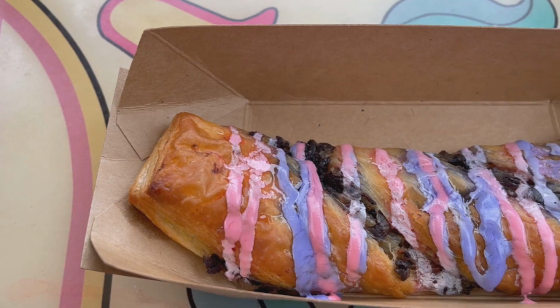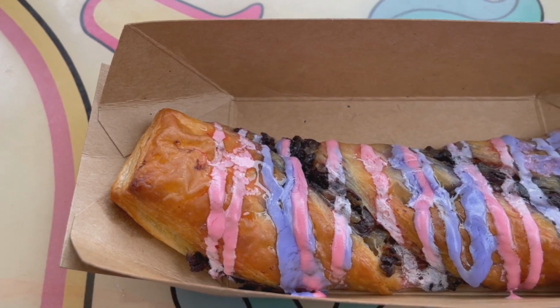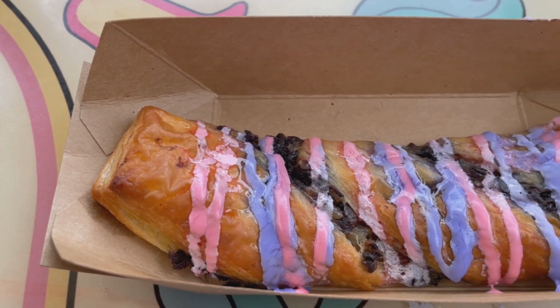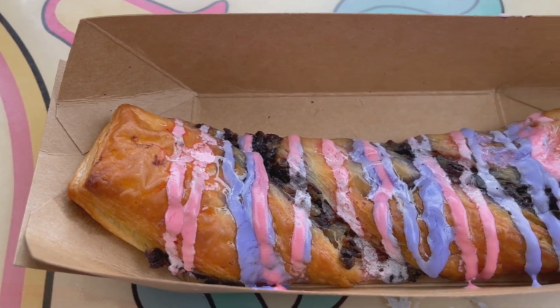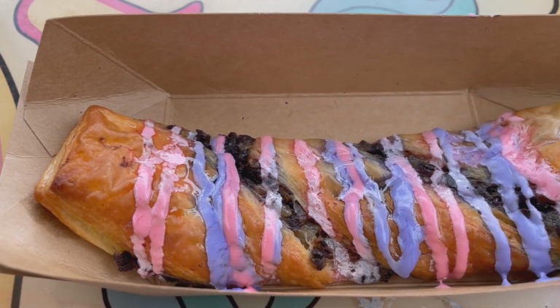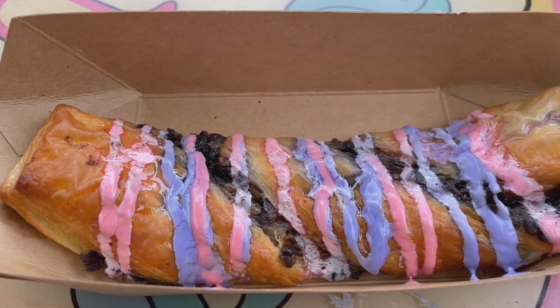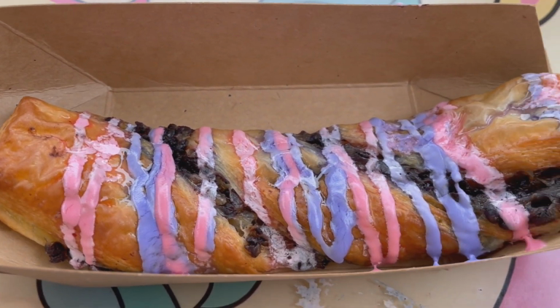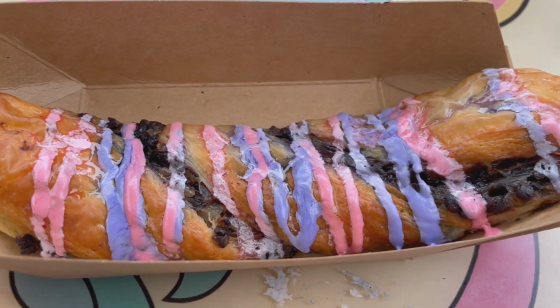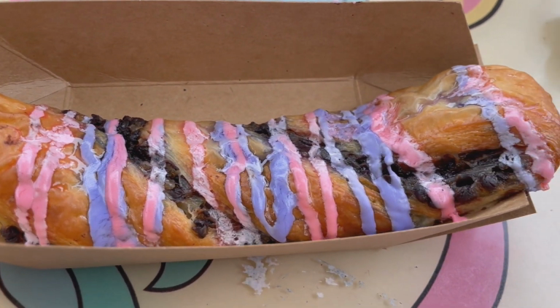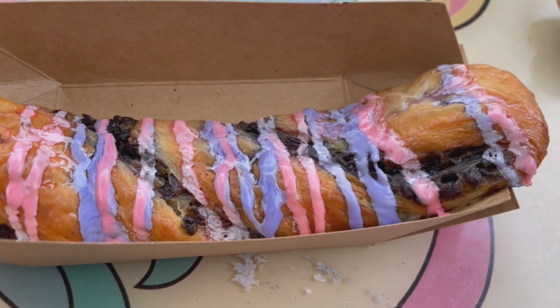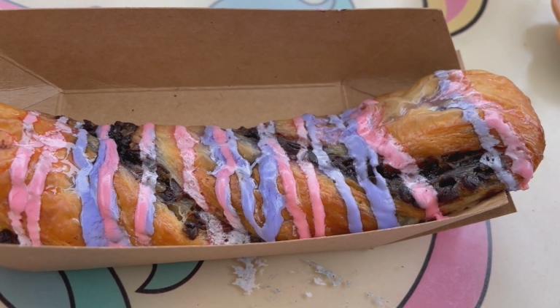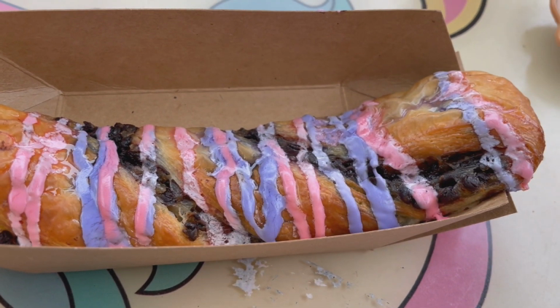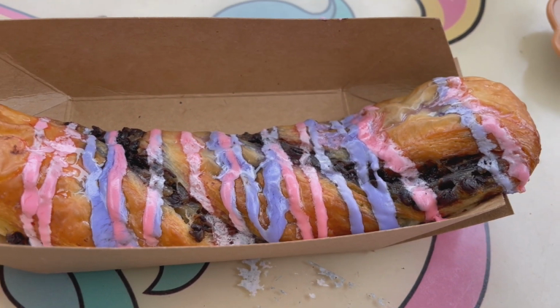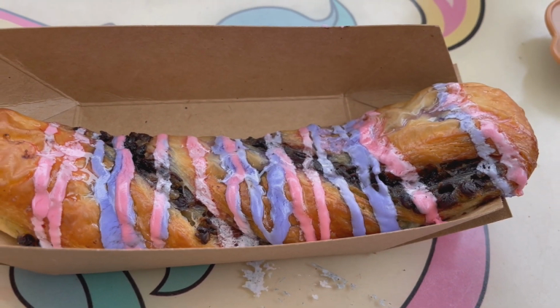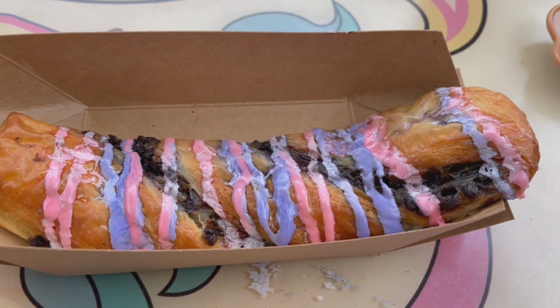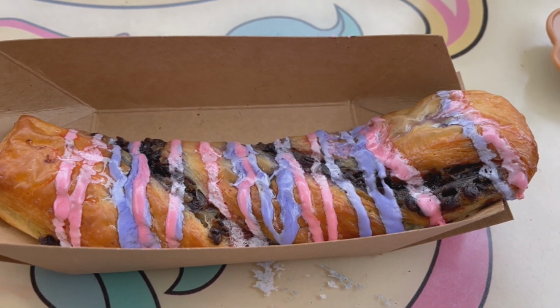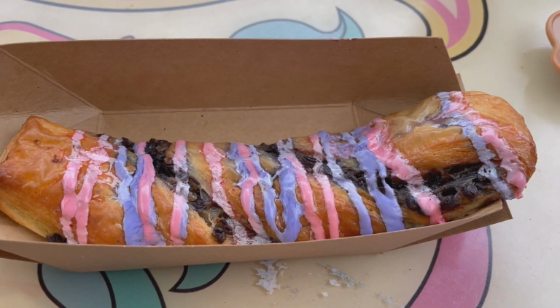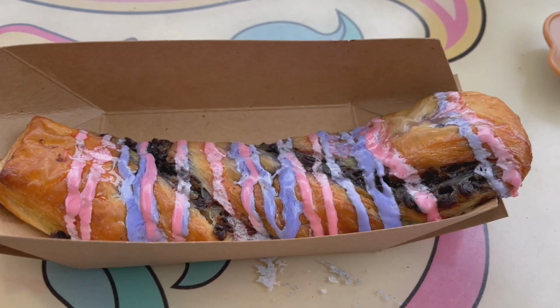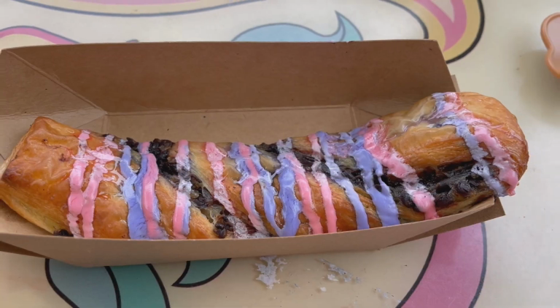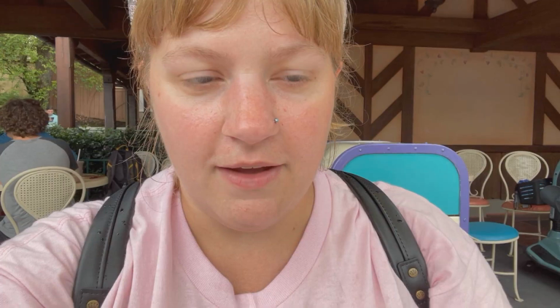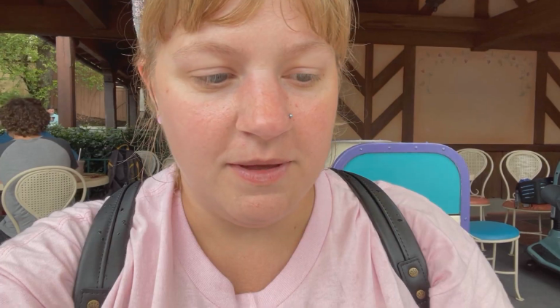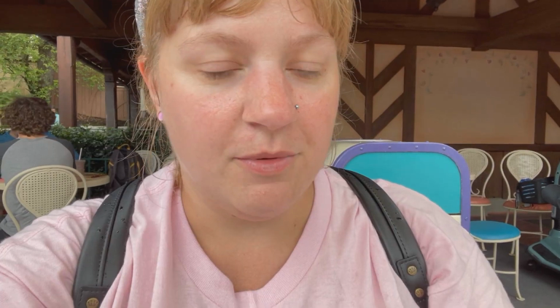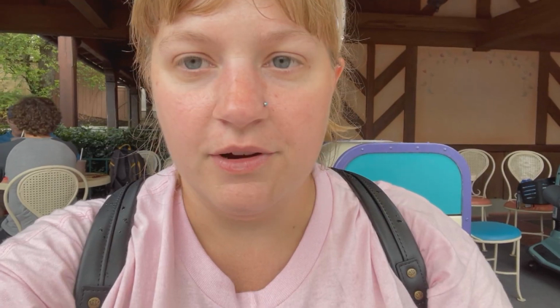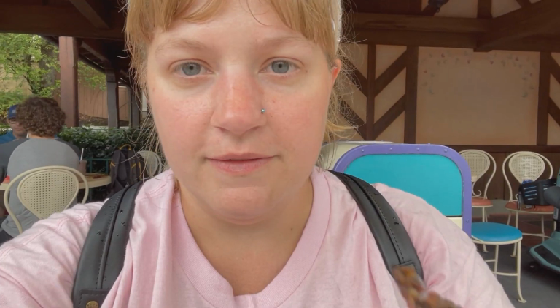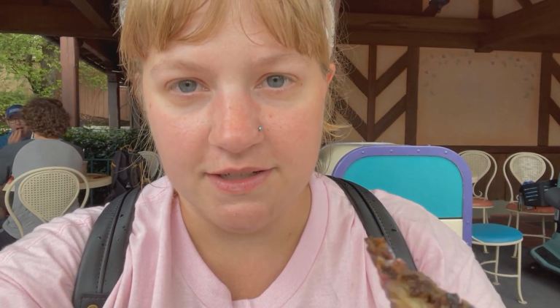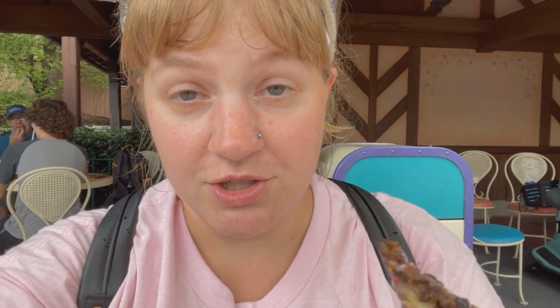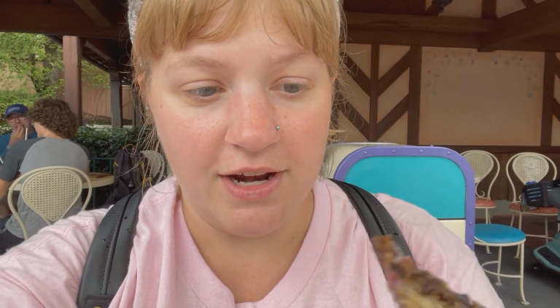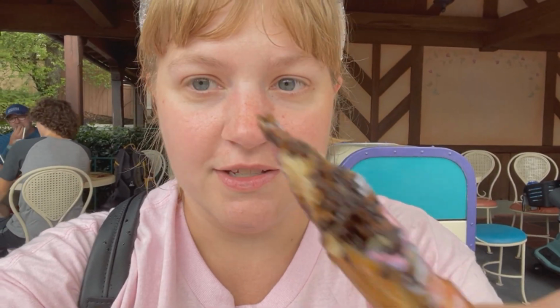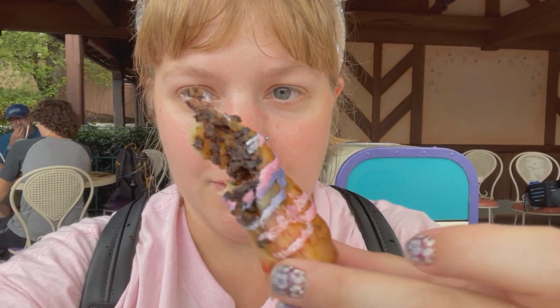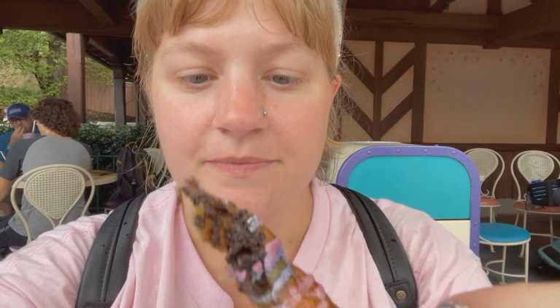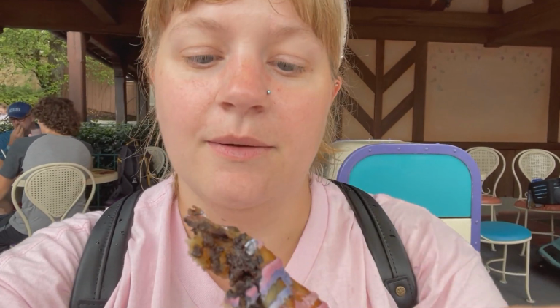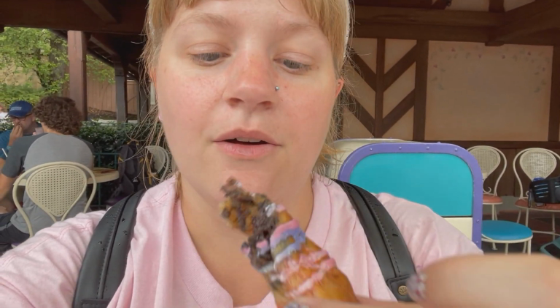Here it is in all the sugary goodness. I don't even know what to expect, honestly. I have a piece broken off since we're sharing it, so here we go.